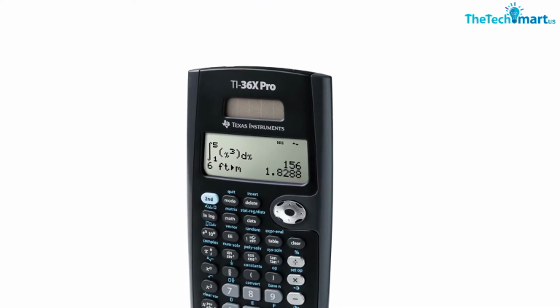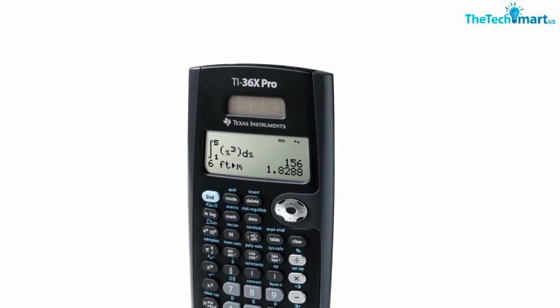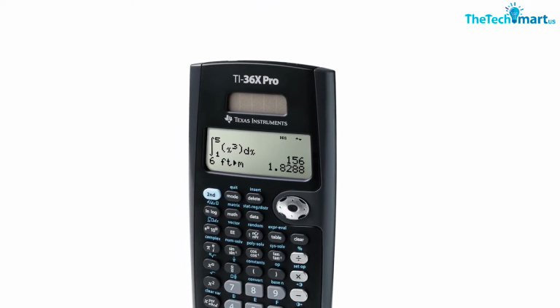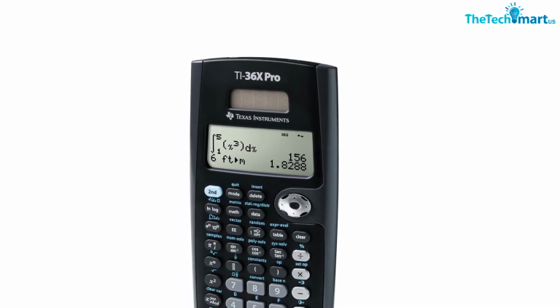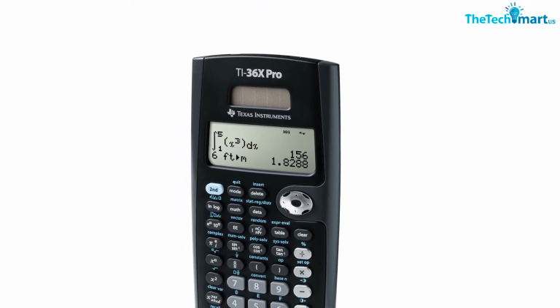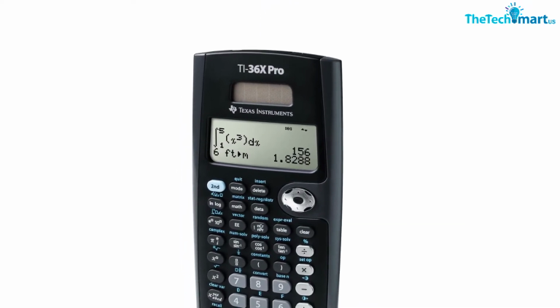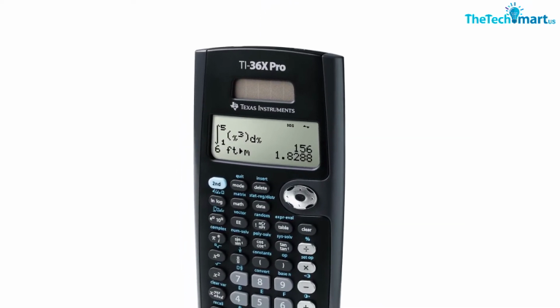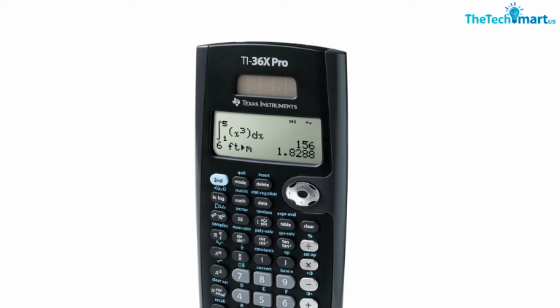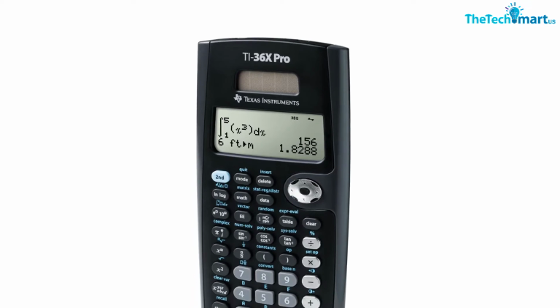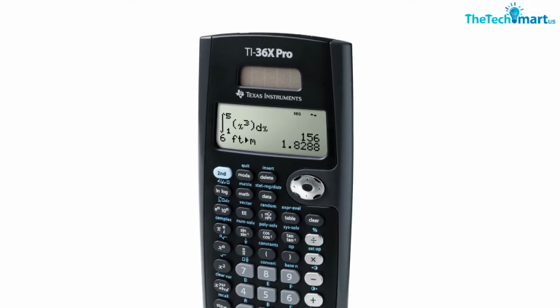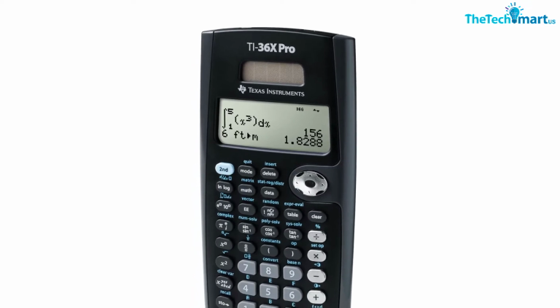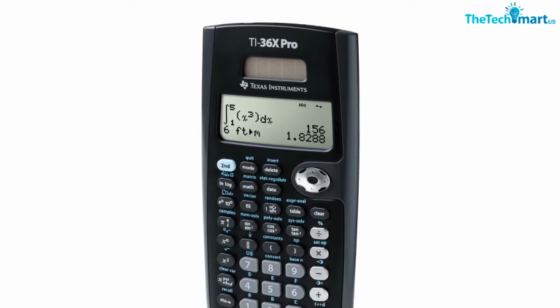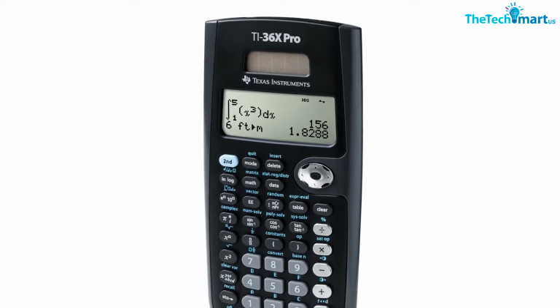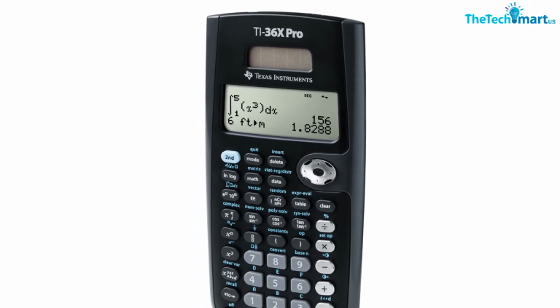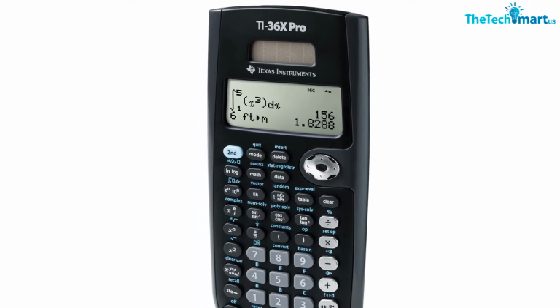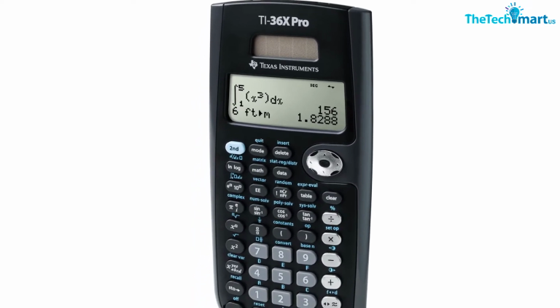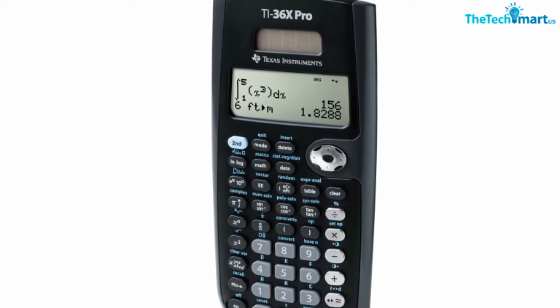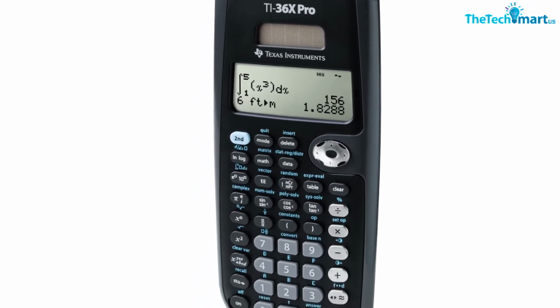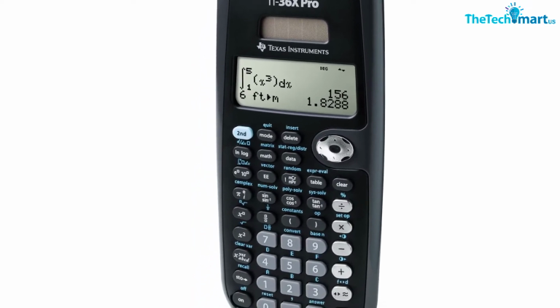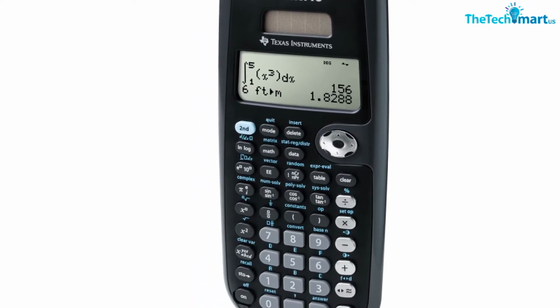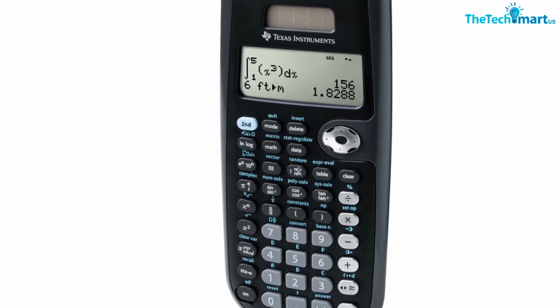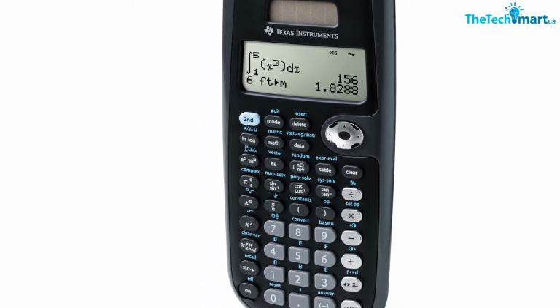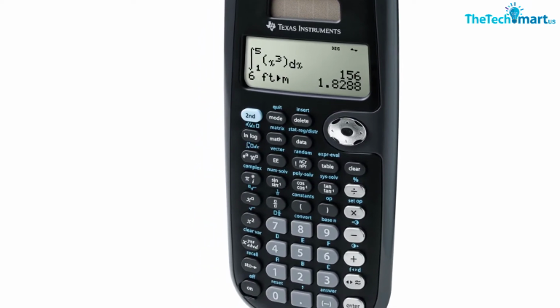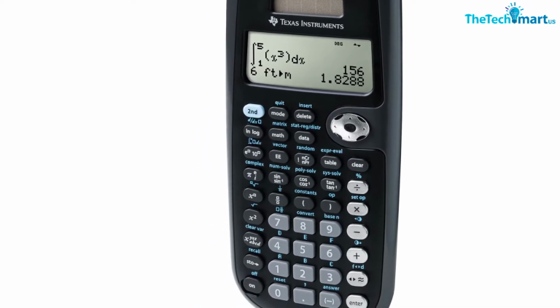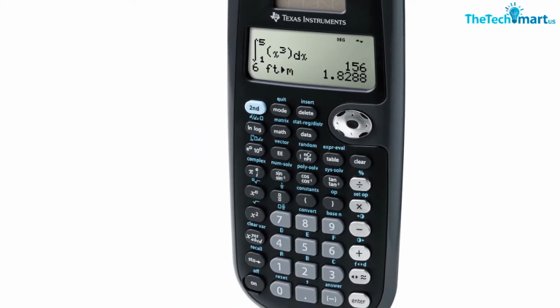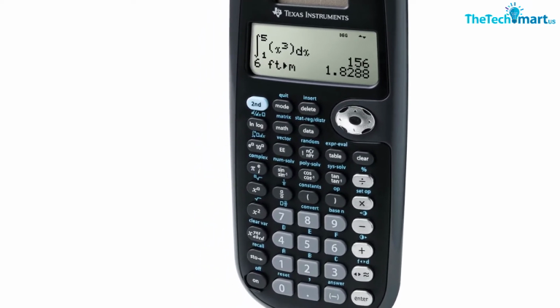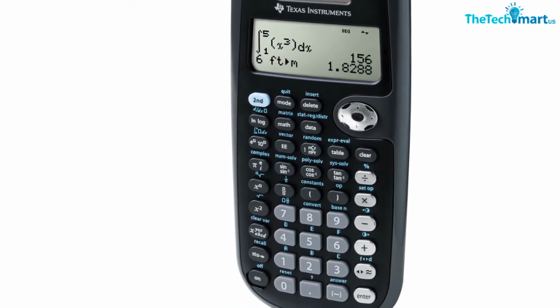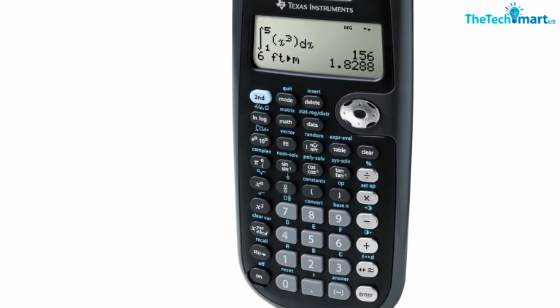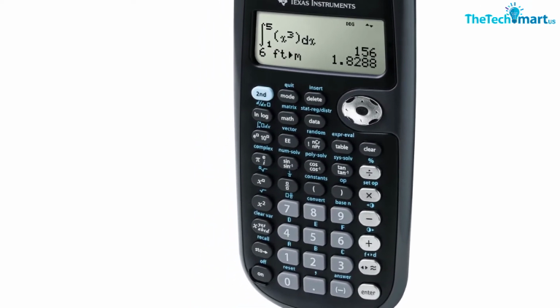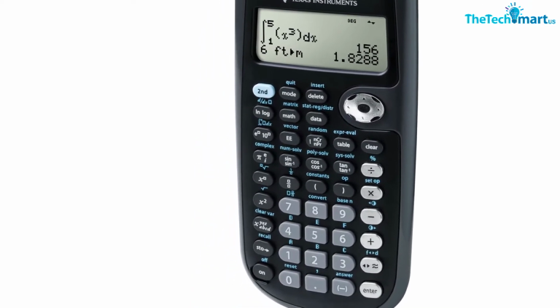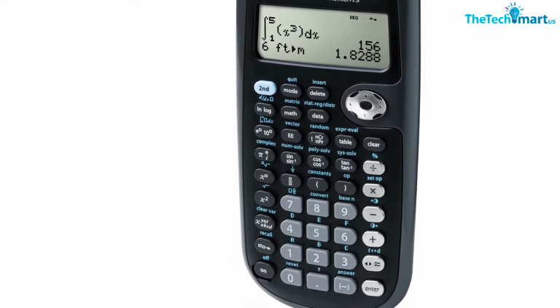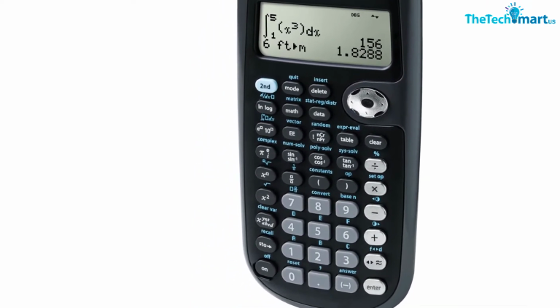However, it is an impressive calculator in its price range, and it offers you enough power to perform most high-level problems.